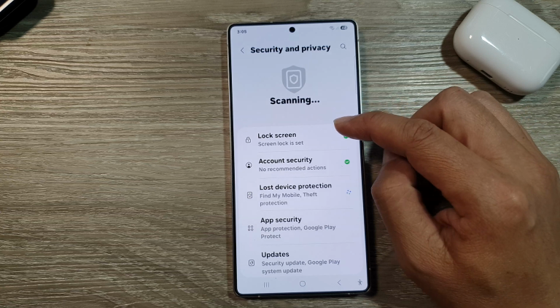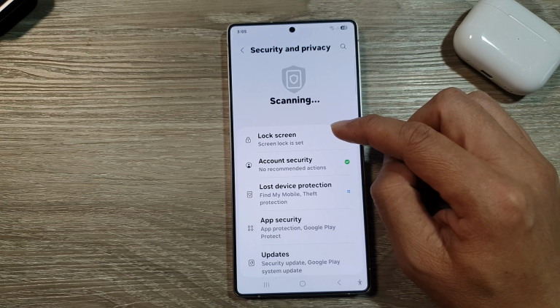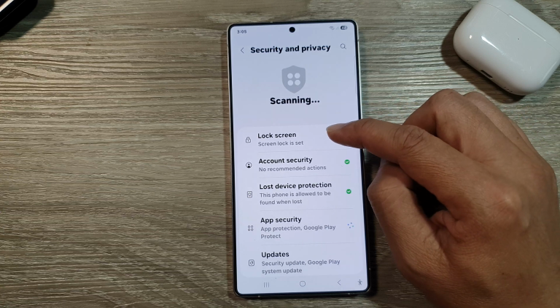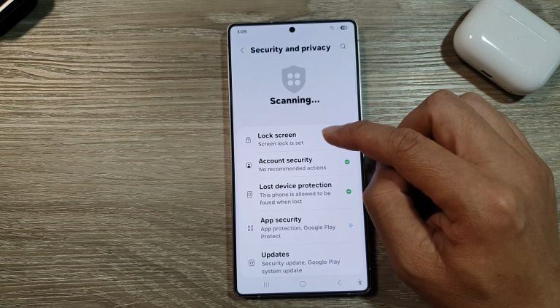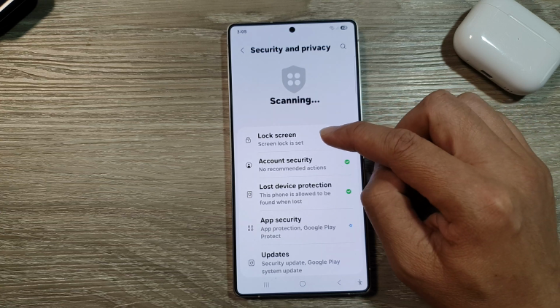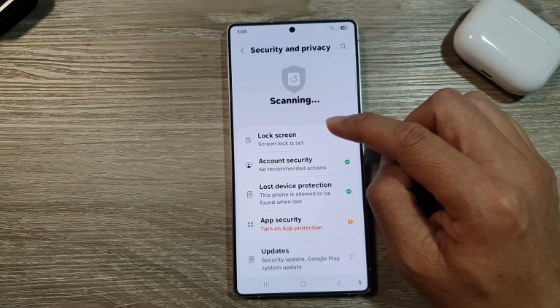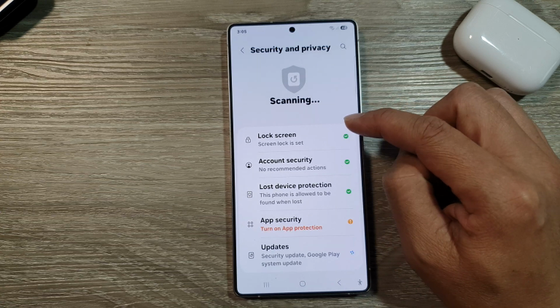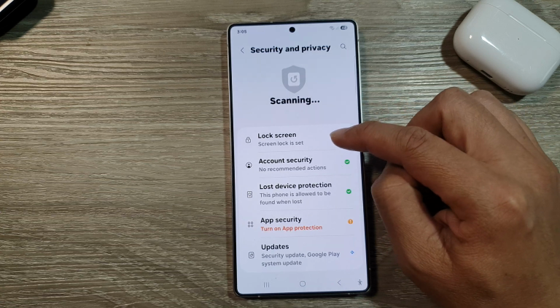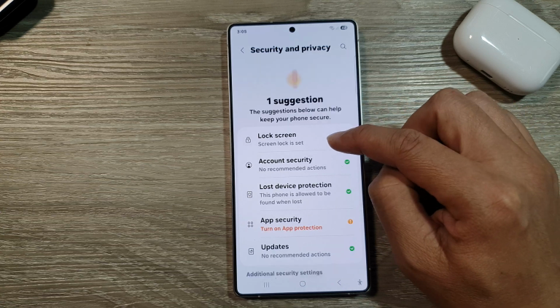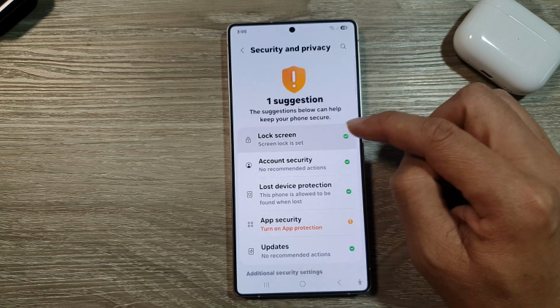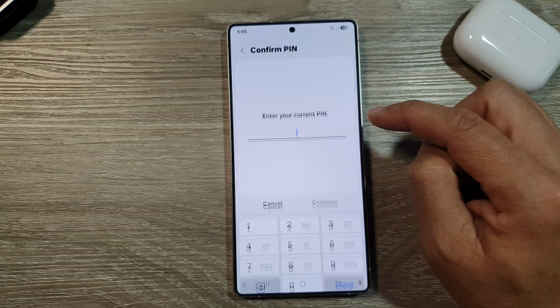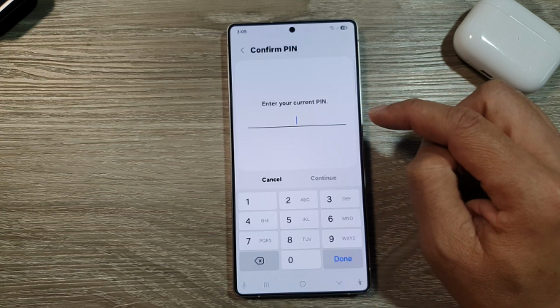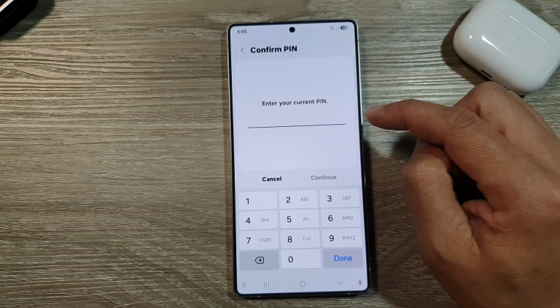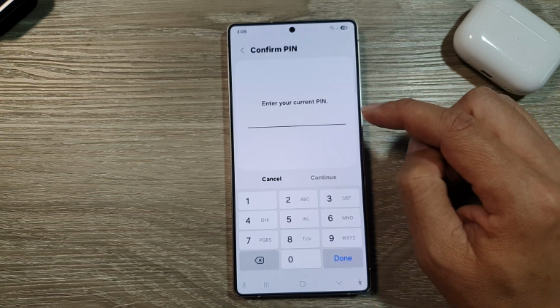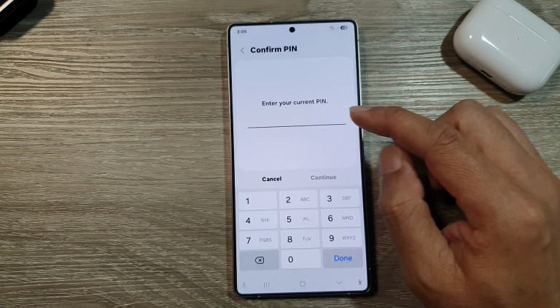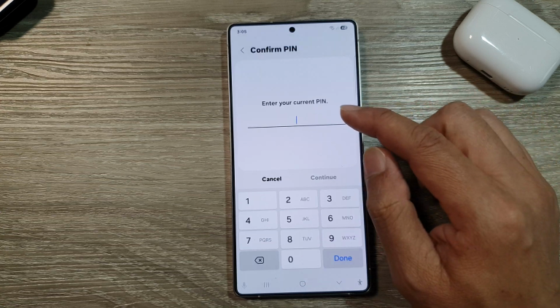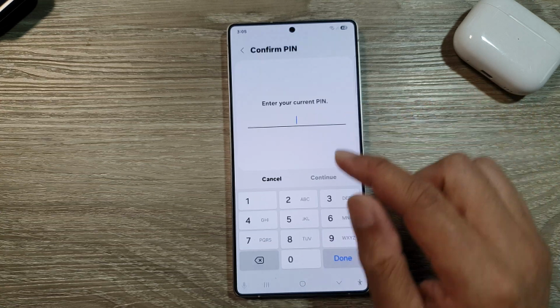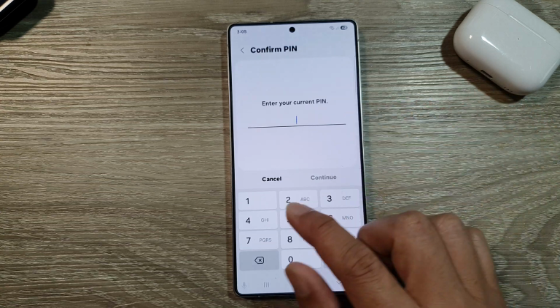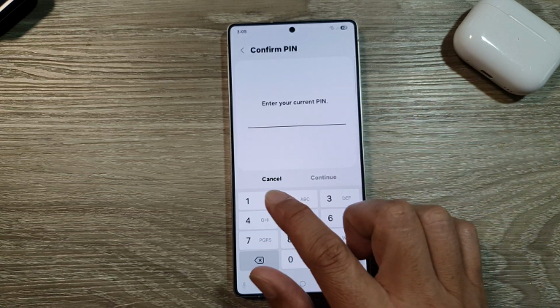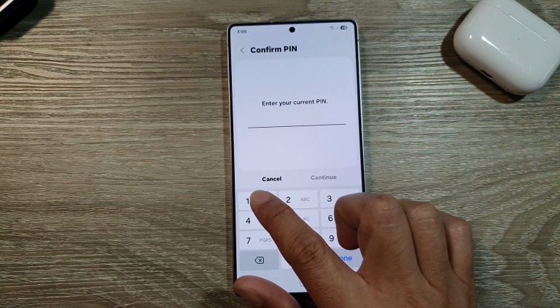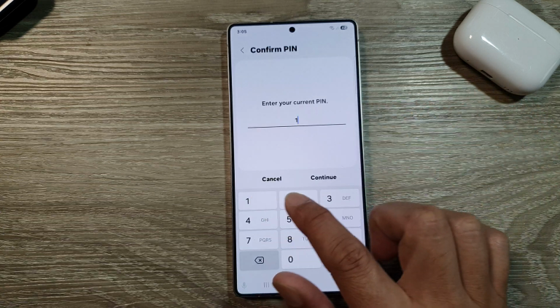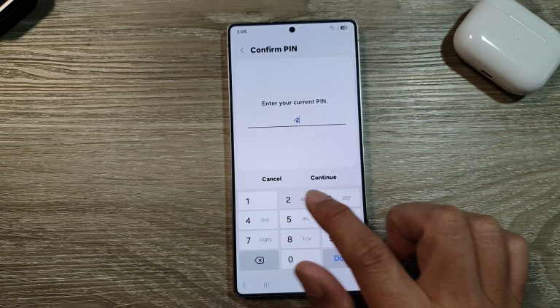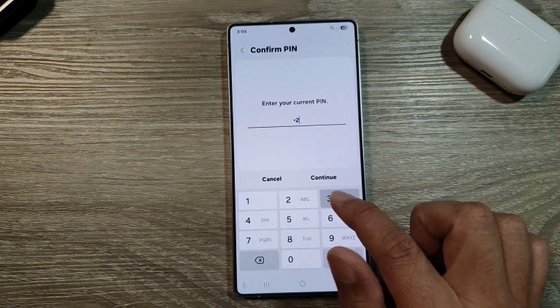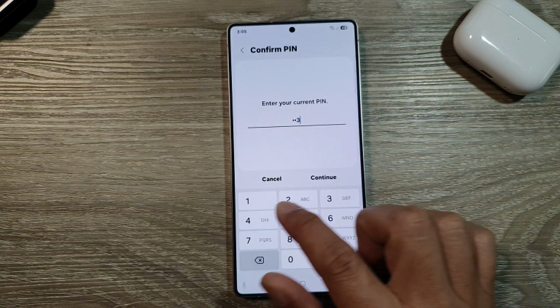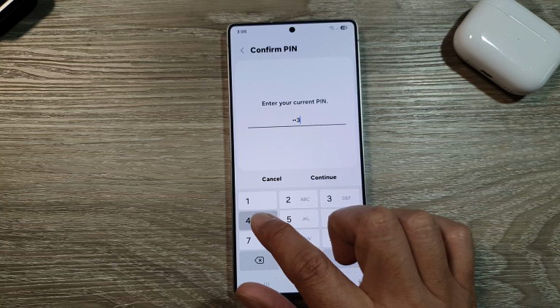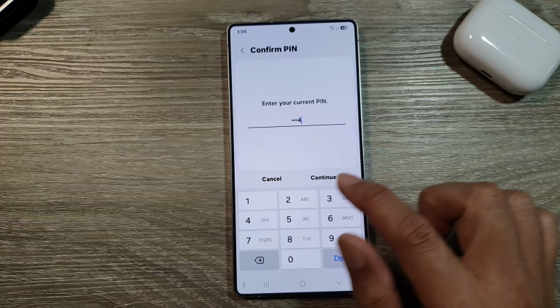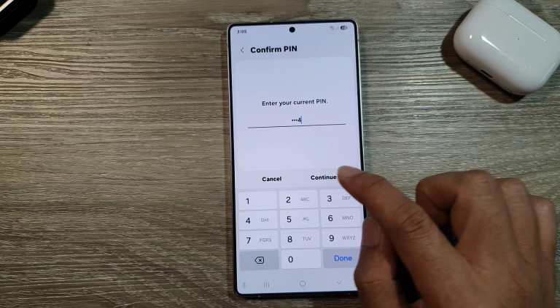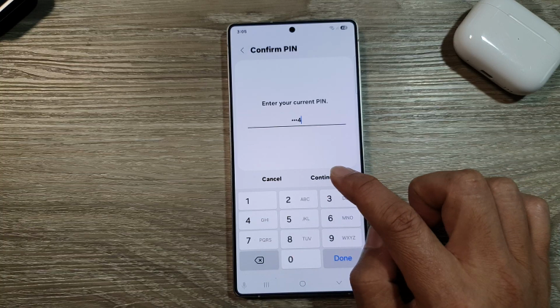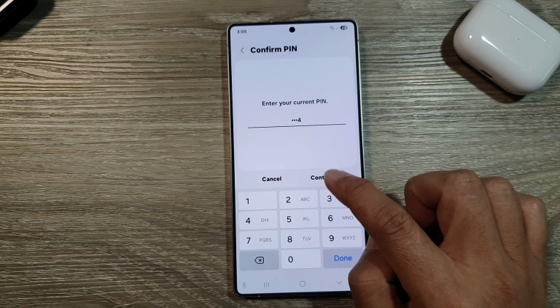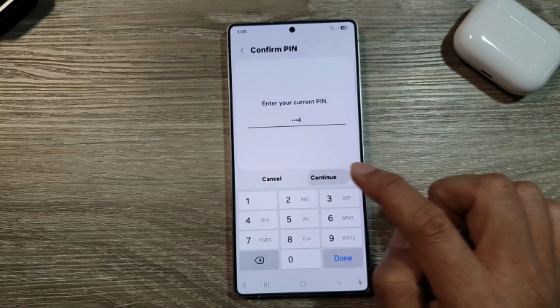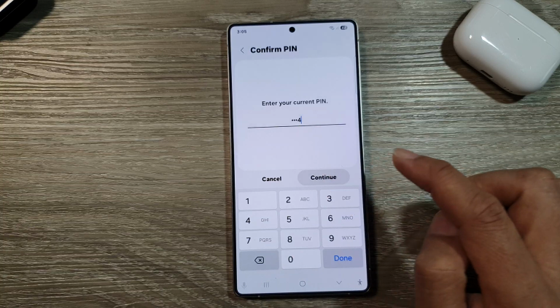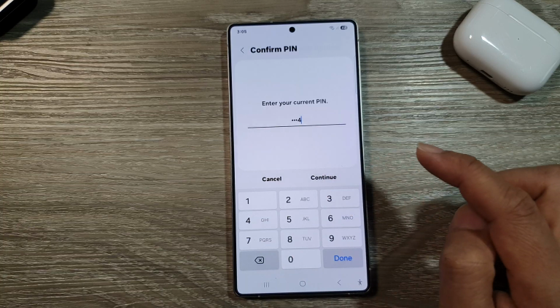Next, tap on lock screen. Now enter the current PIN and then tap on continue.